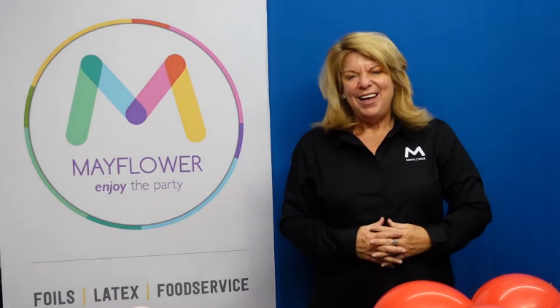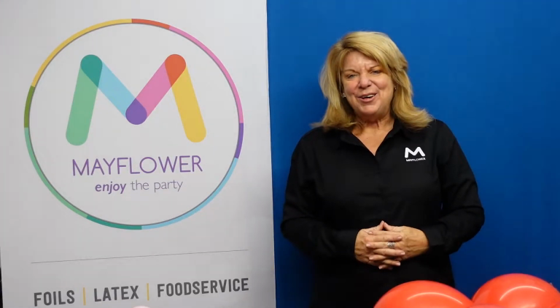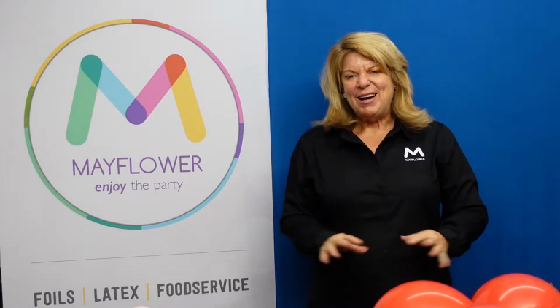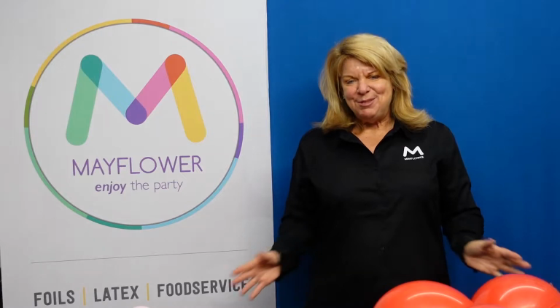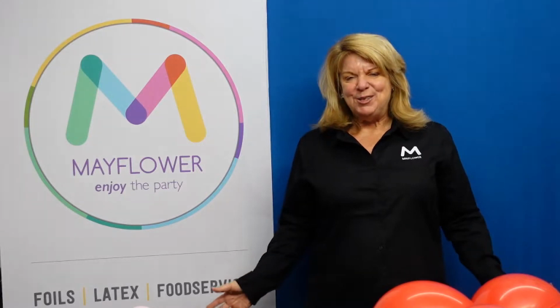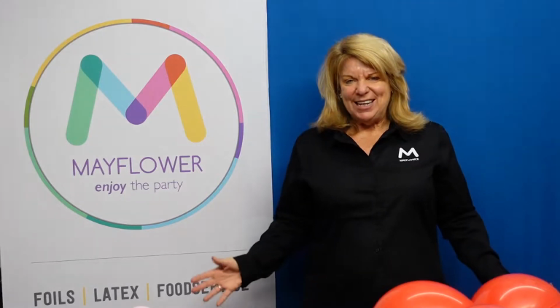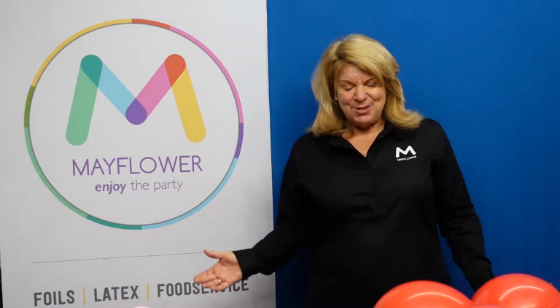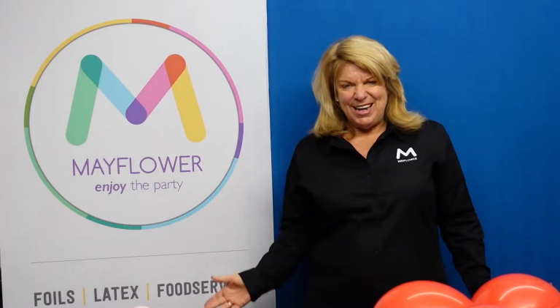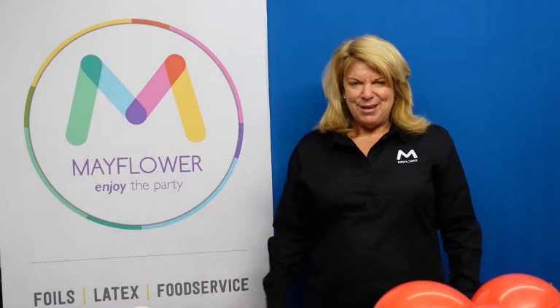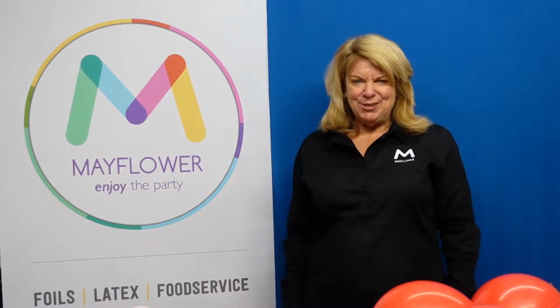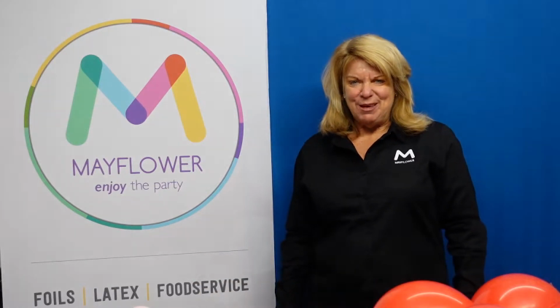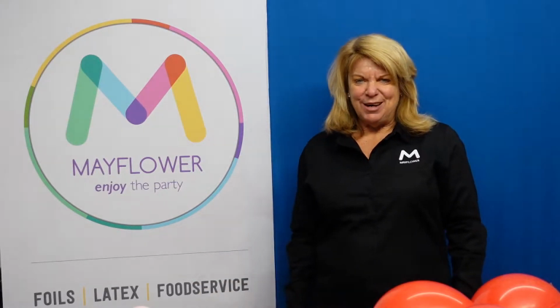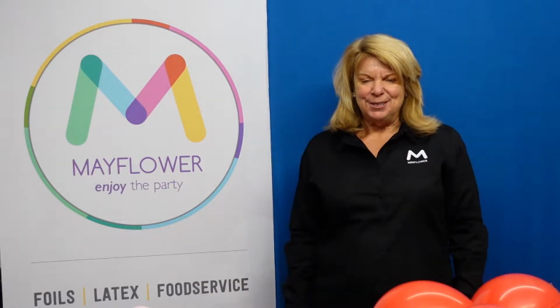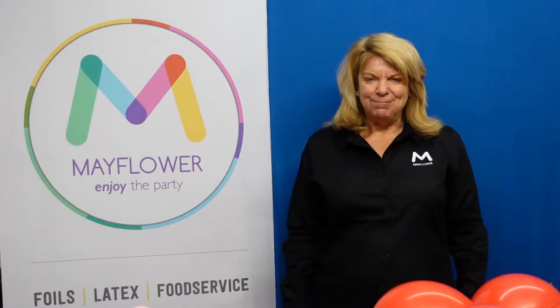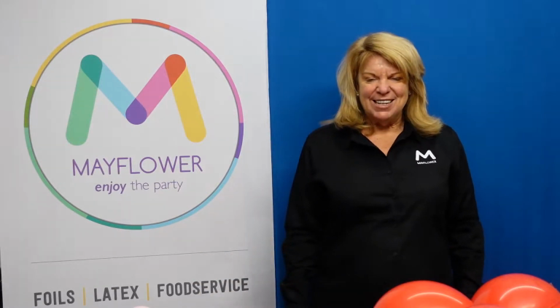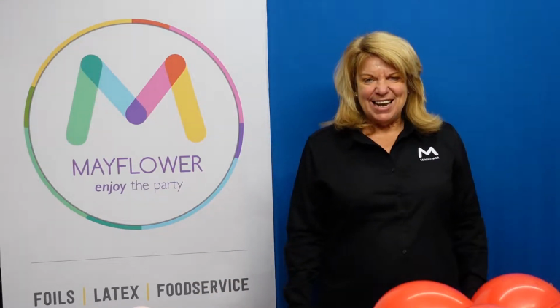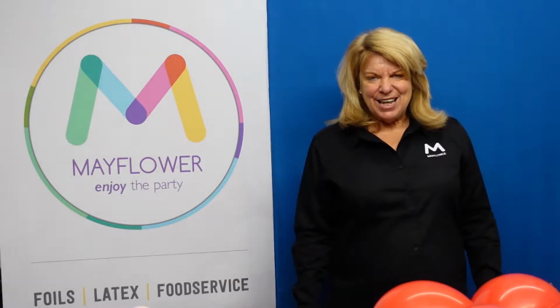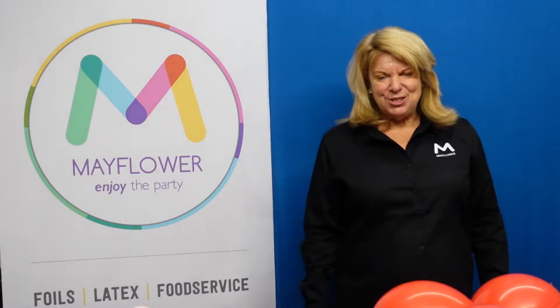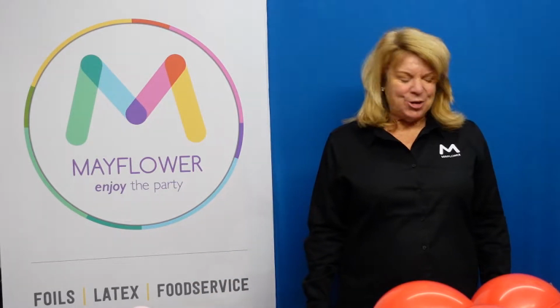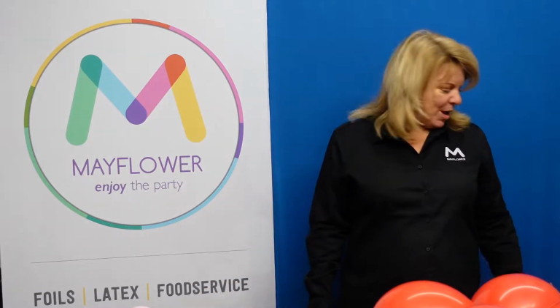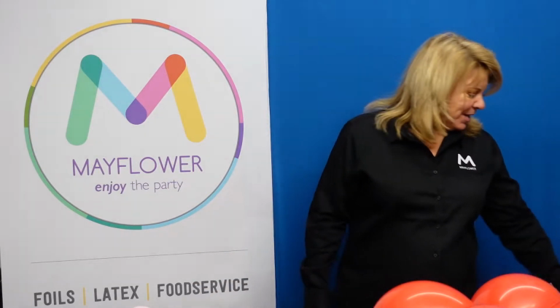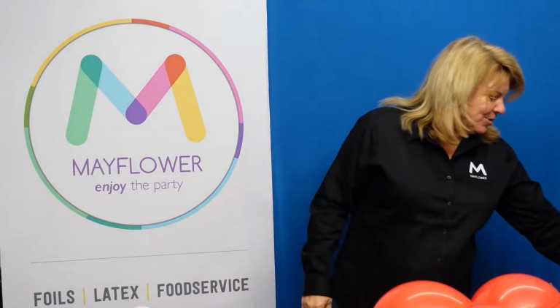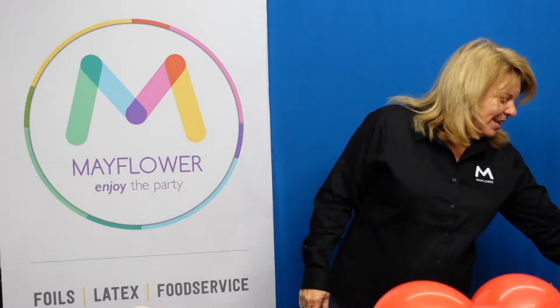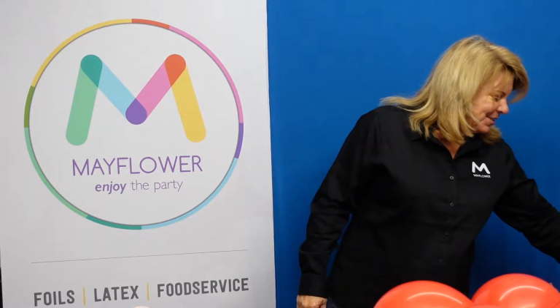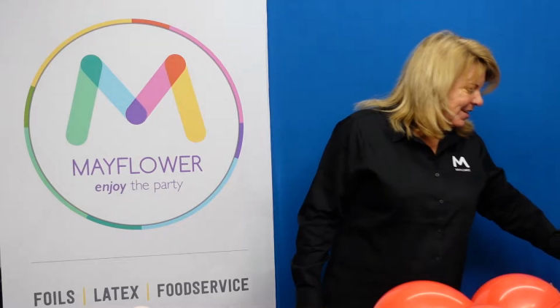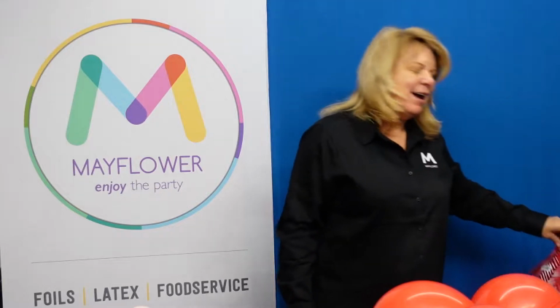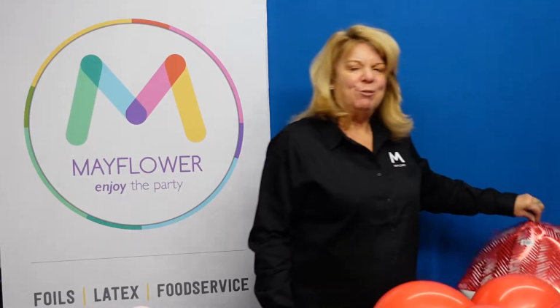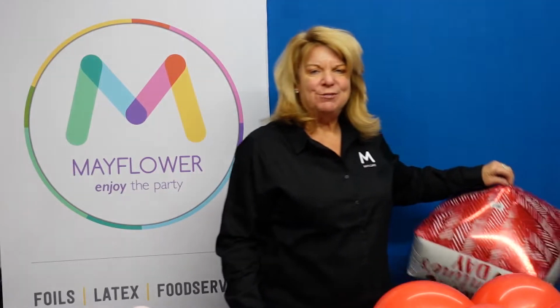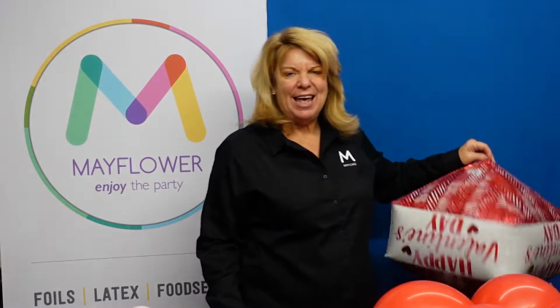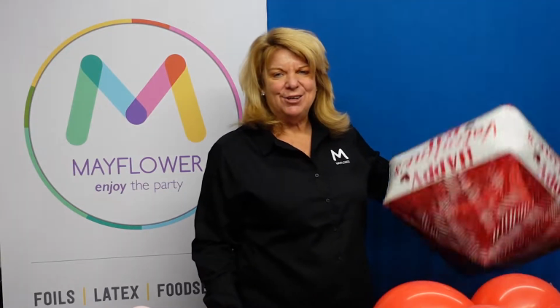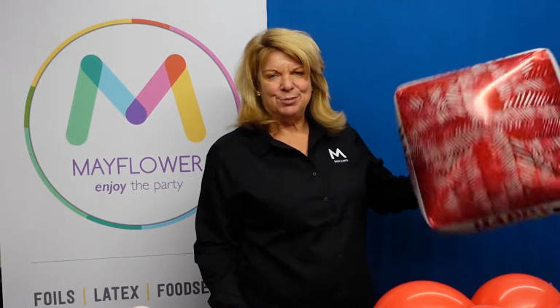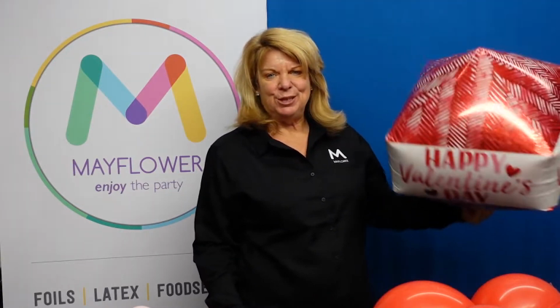Hello, my name is Suzy and I'm the training ambassador with Mayflower. Today I'd like to show you how we can utilize our wonderful Angles balloon.